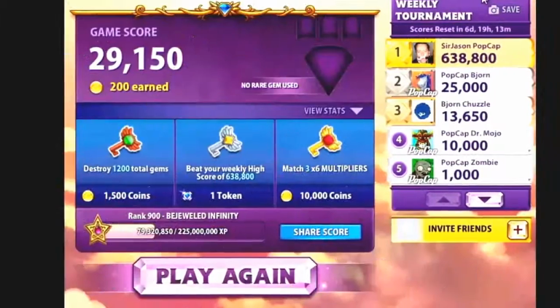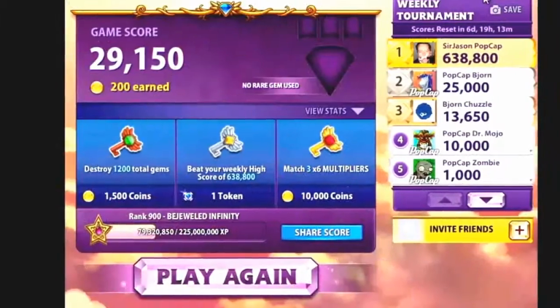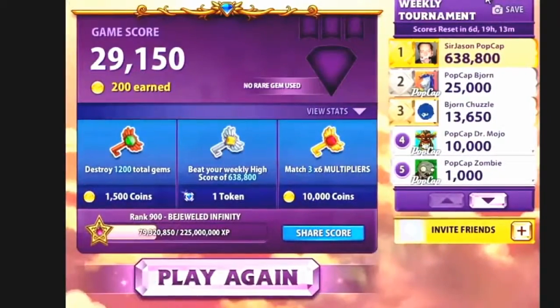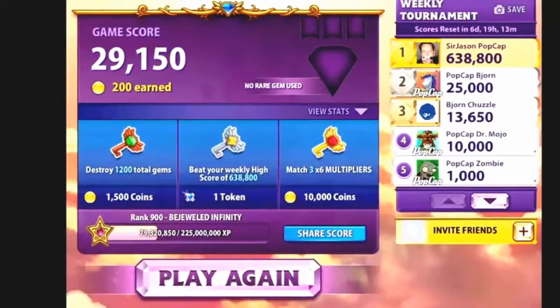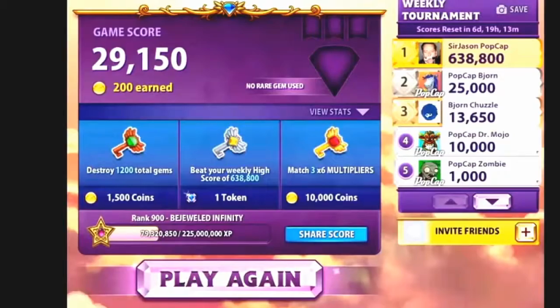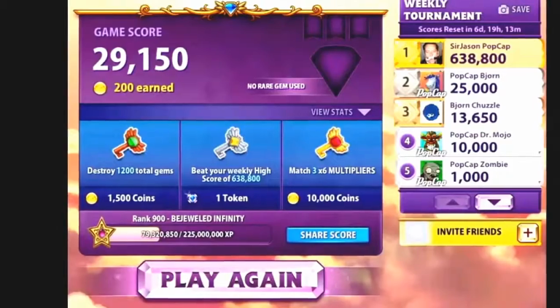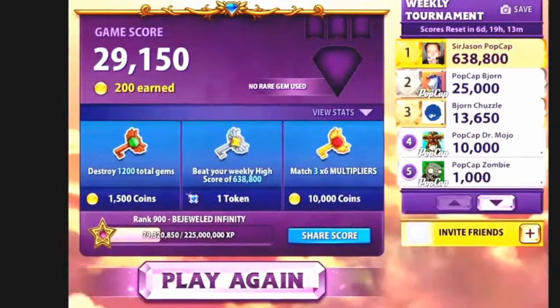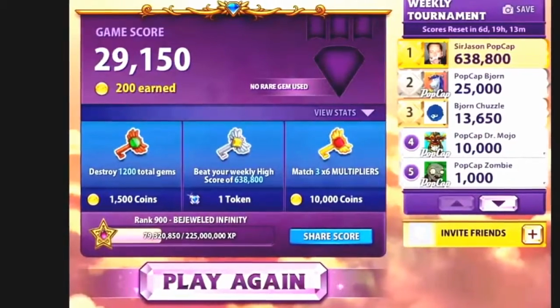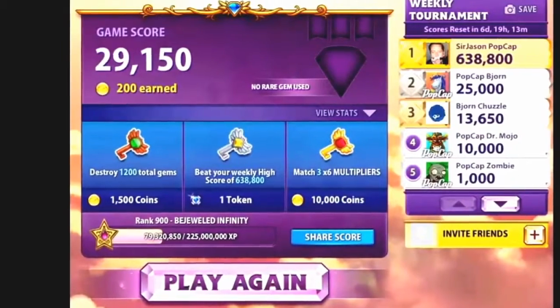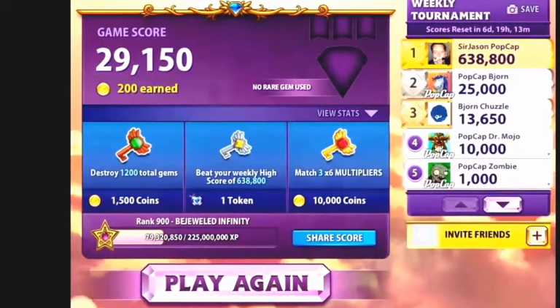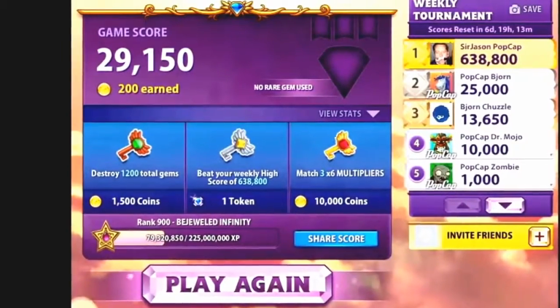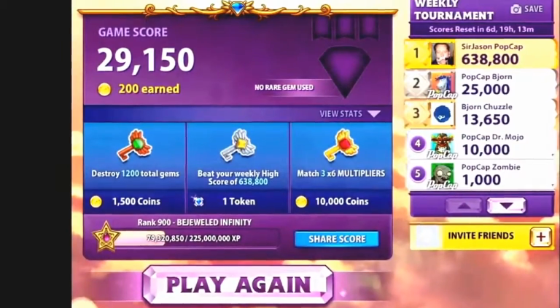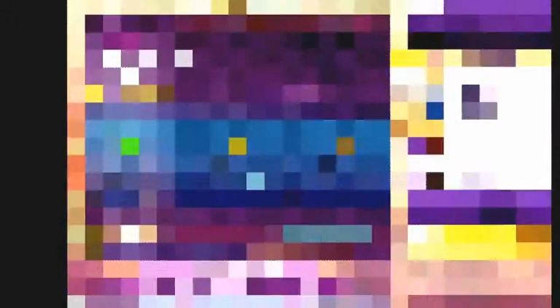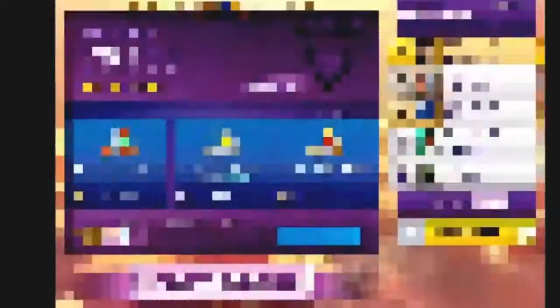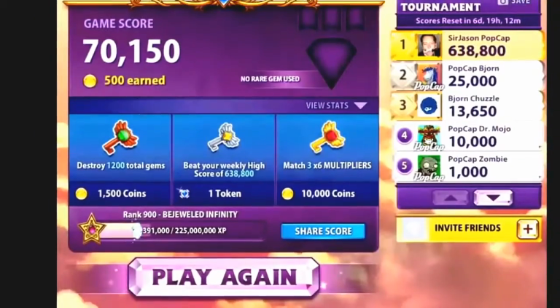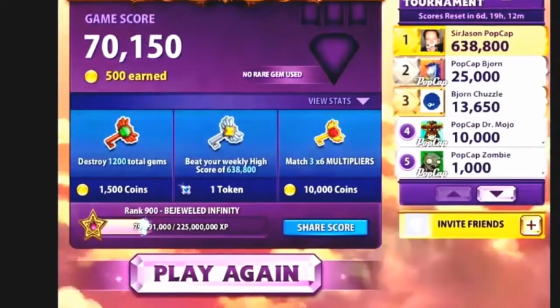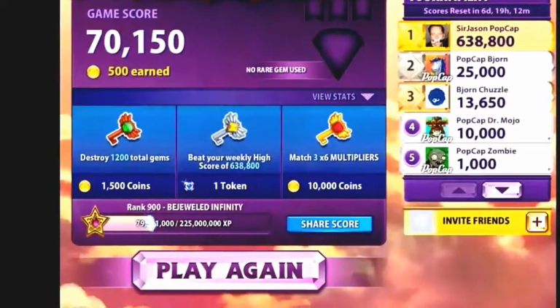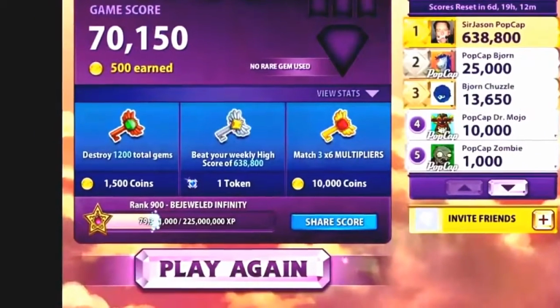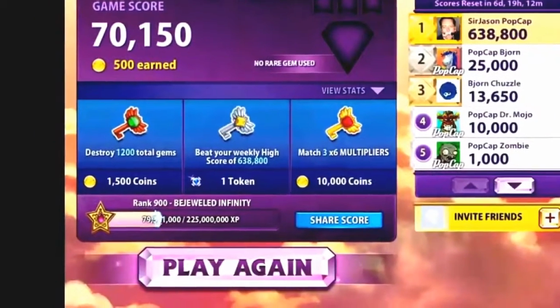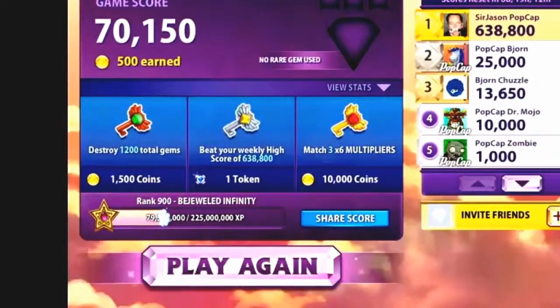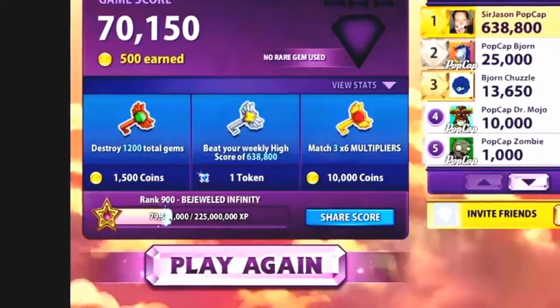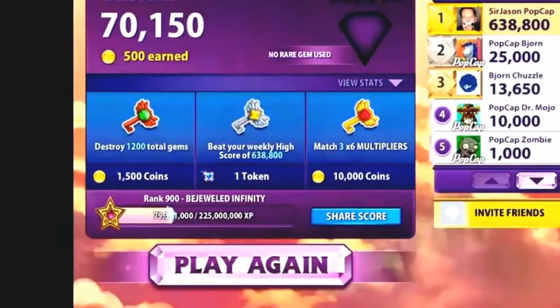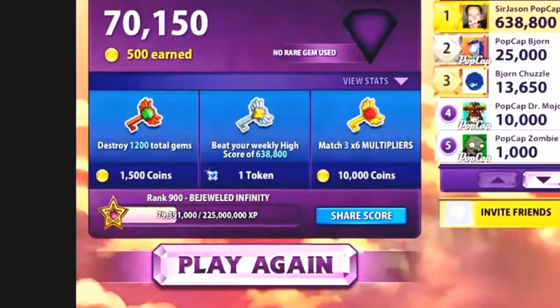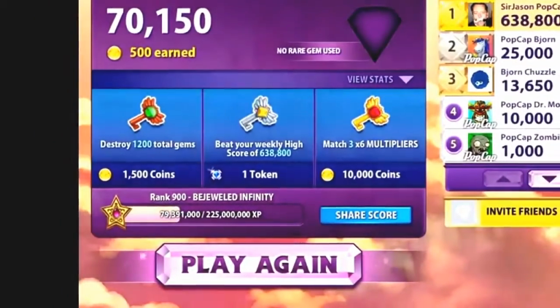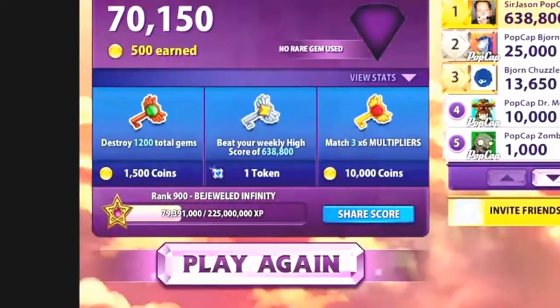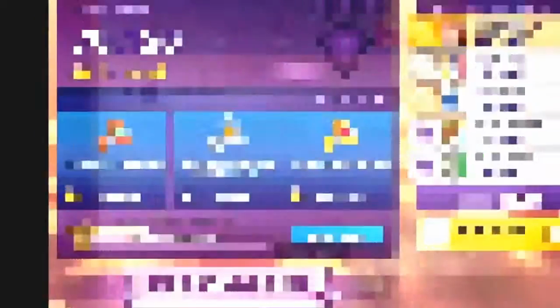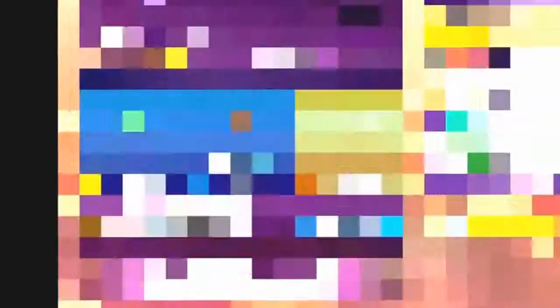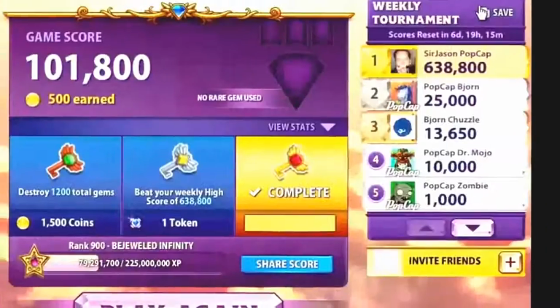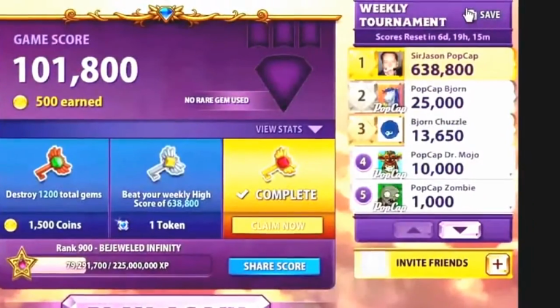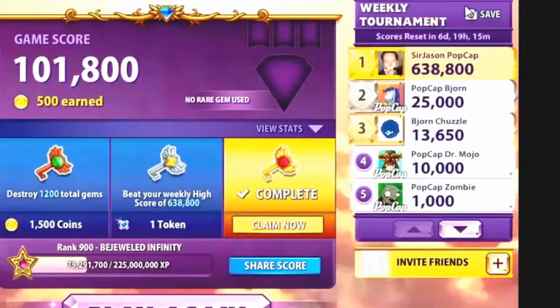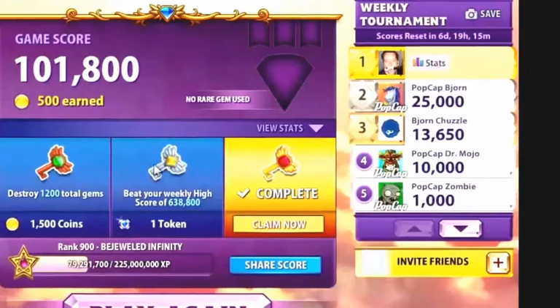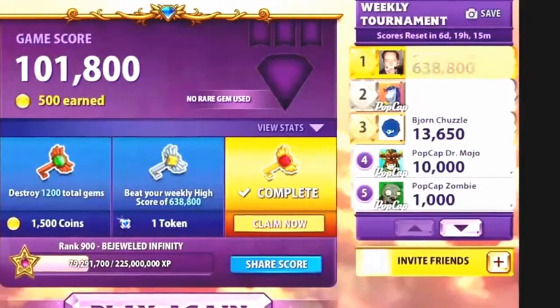Try playing as many practice games as you like, and track your score. As you play more, your score should improve, and you can gain some coins just by playing.